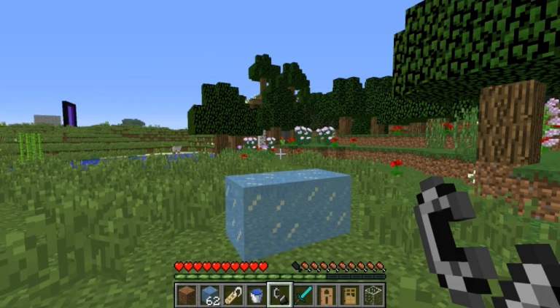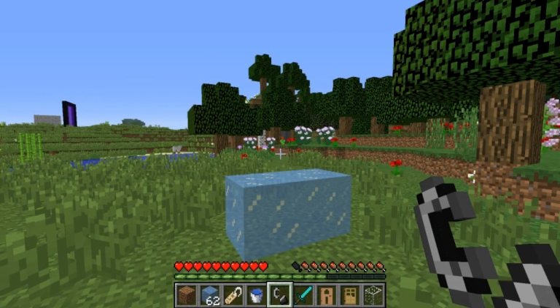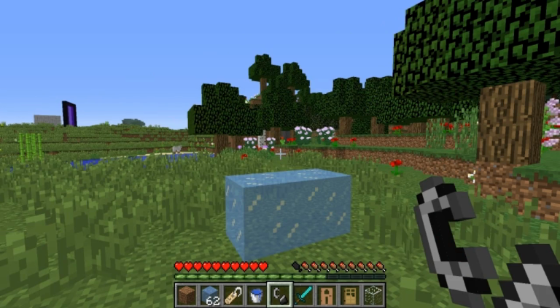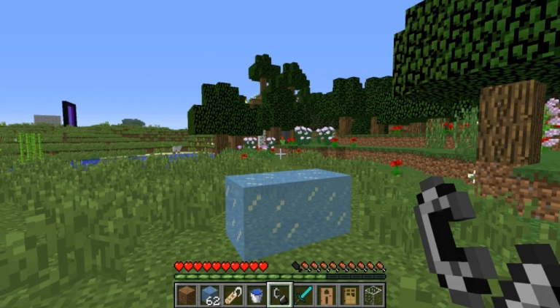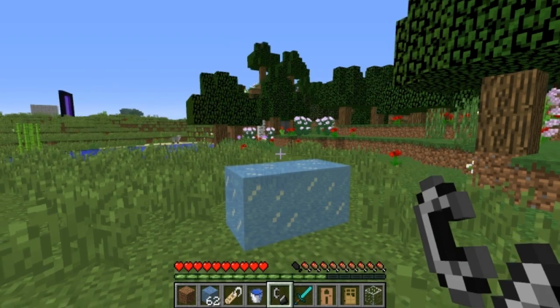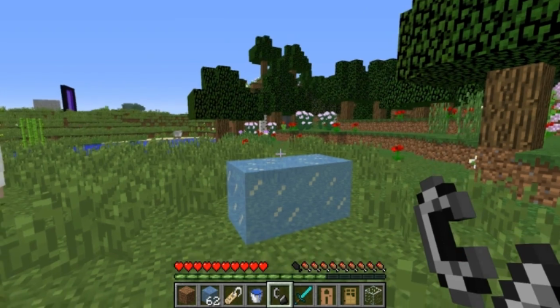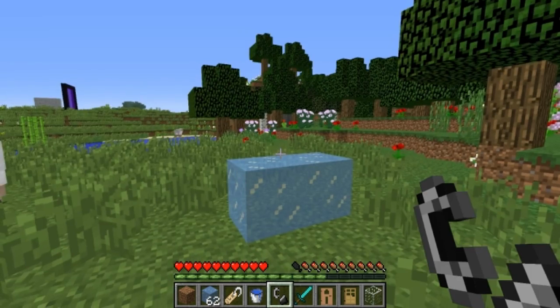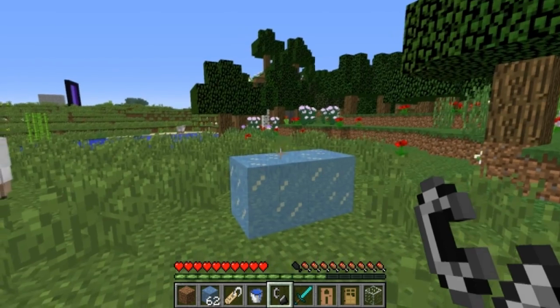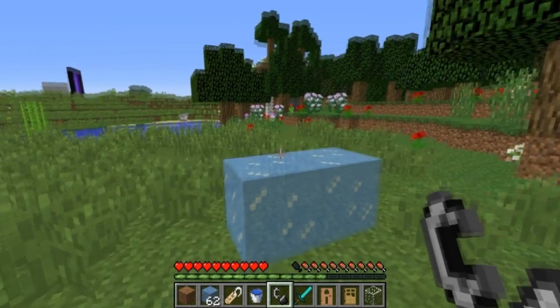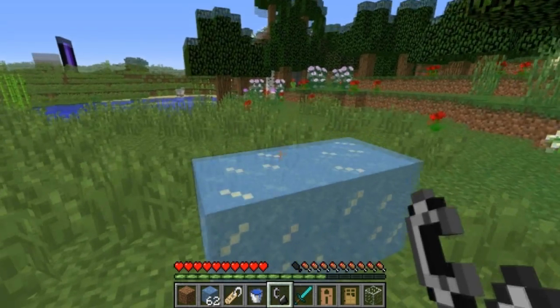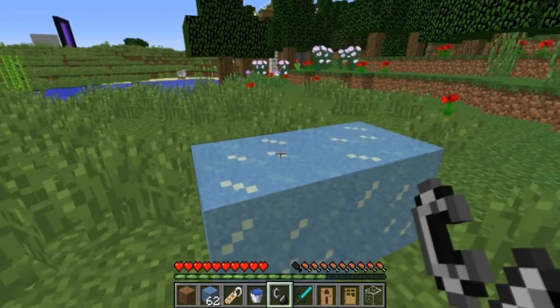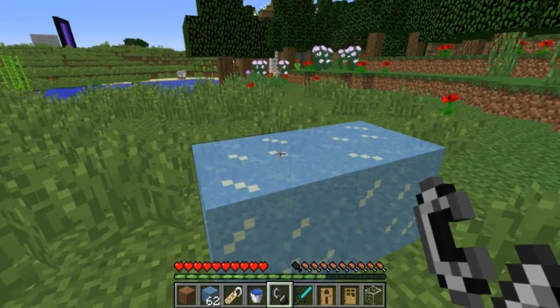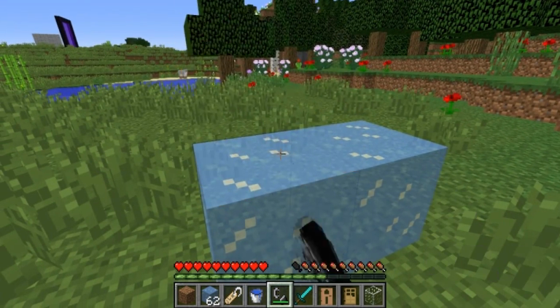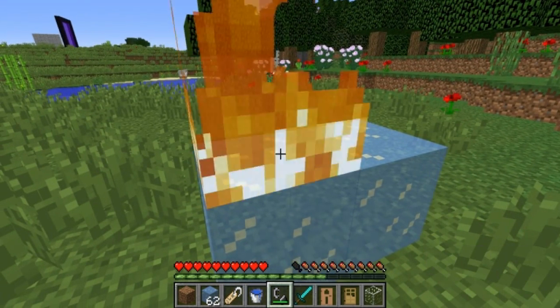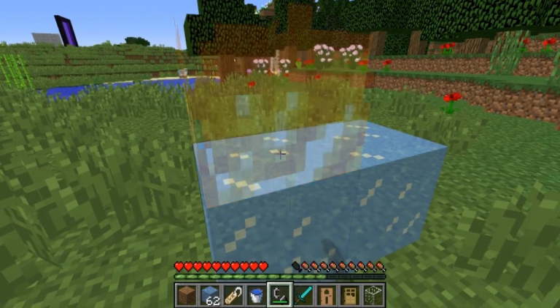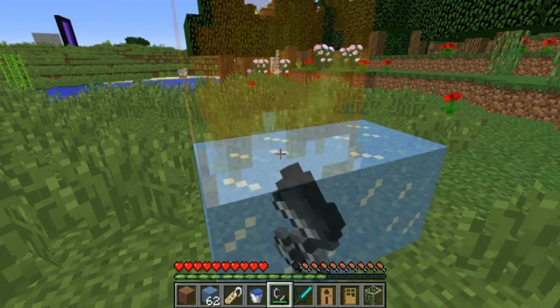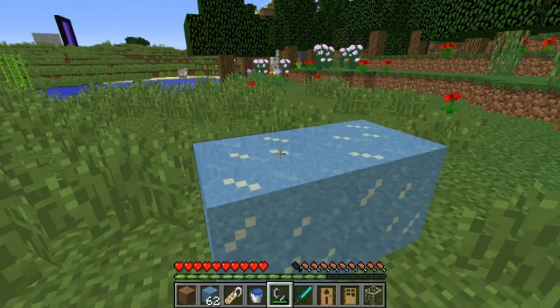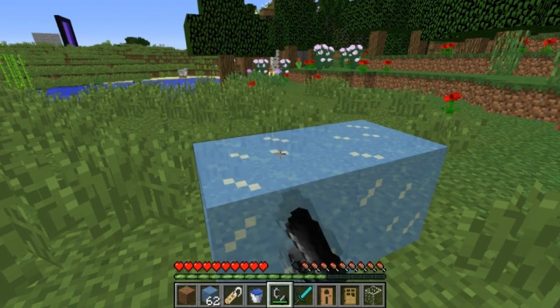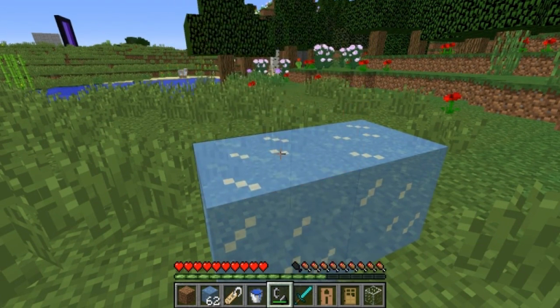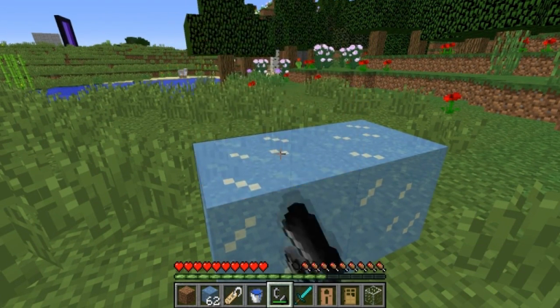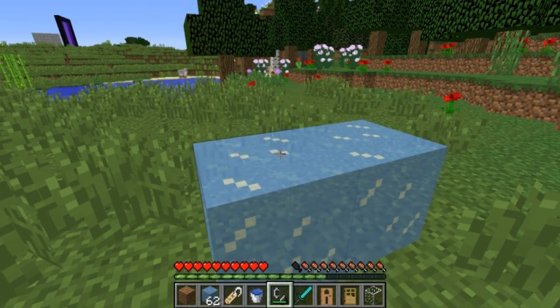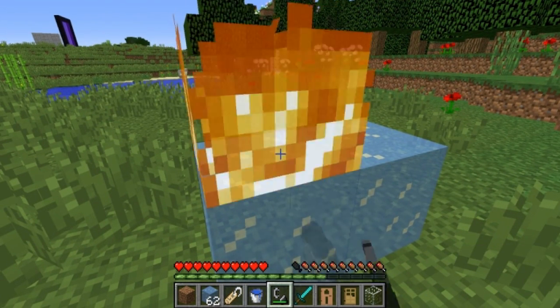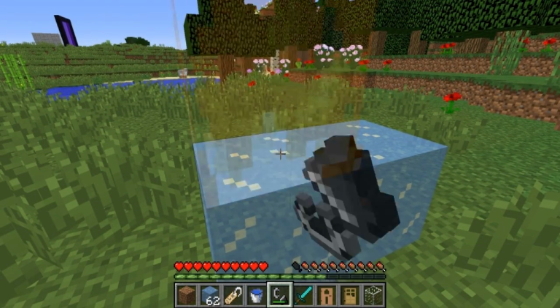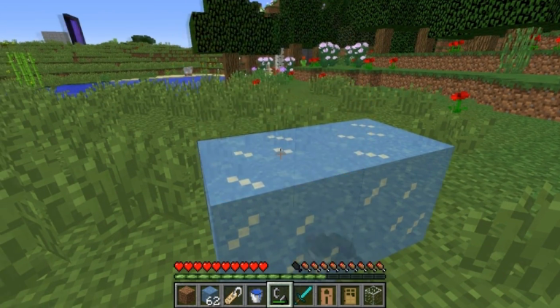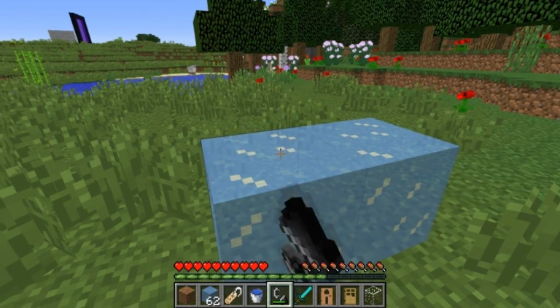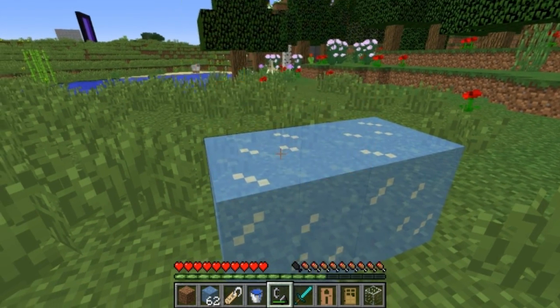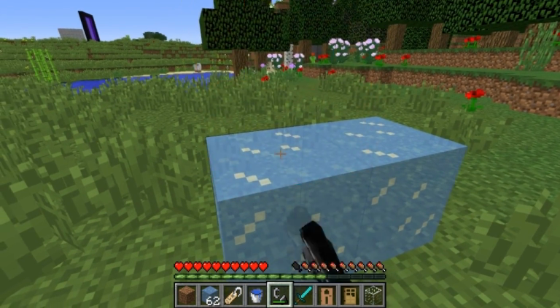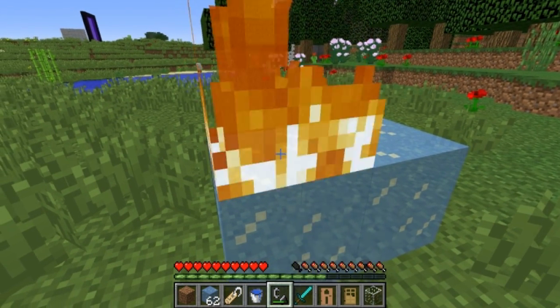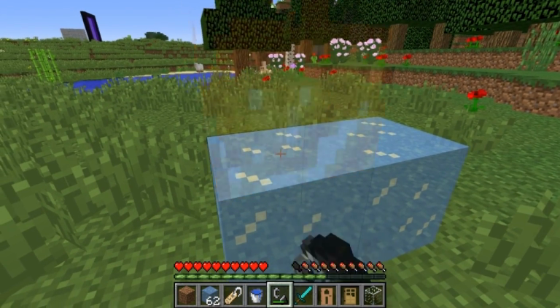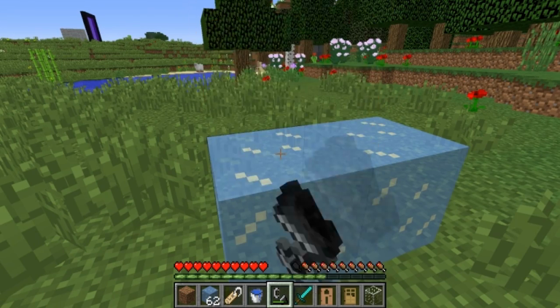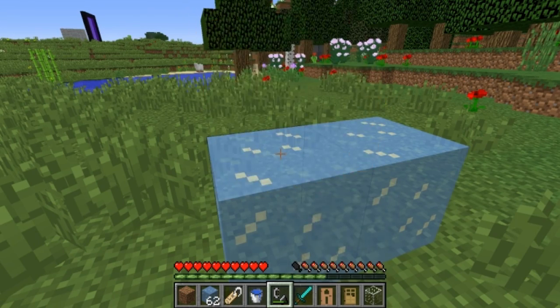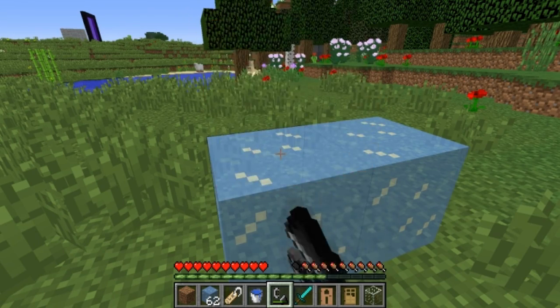If you try to light ice on fire with a flint and steel, the flint and steel will take damage, despite the fact that ice can't actually be lit on fire.